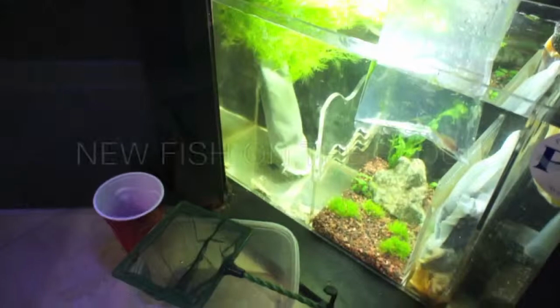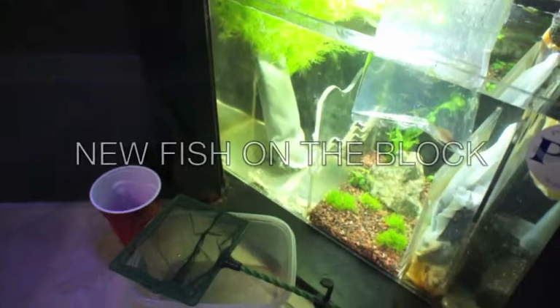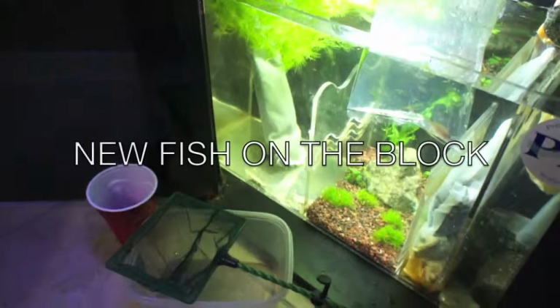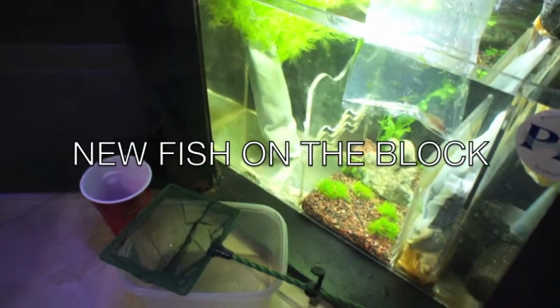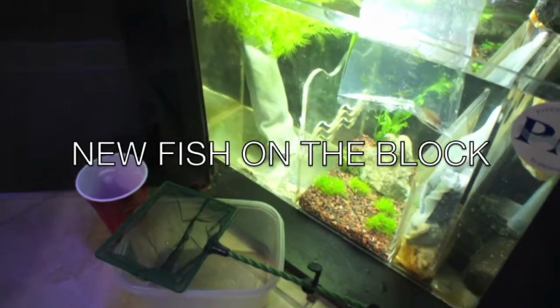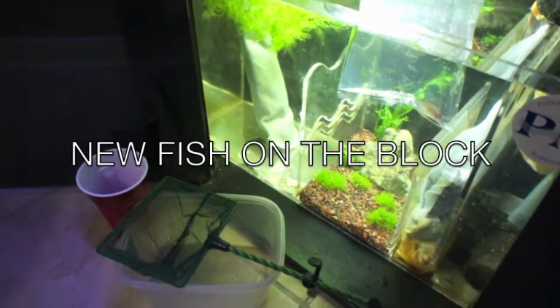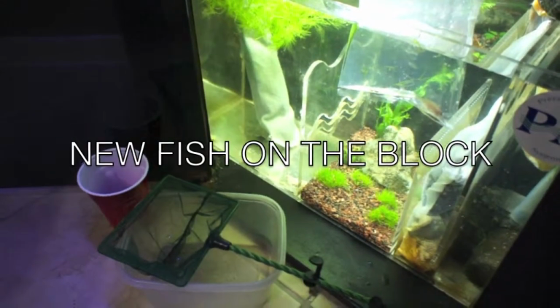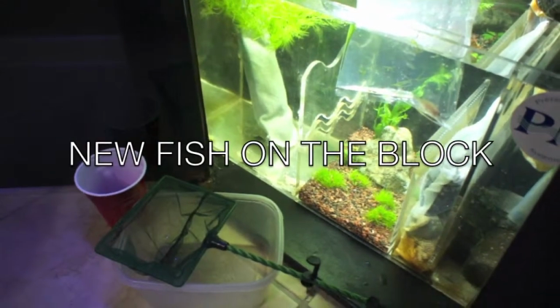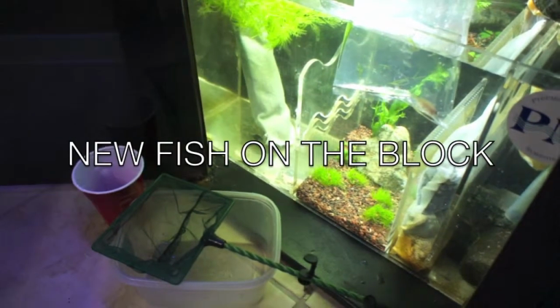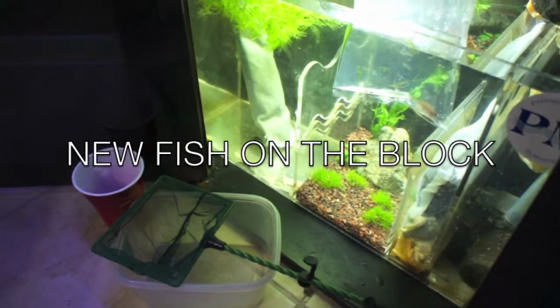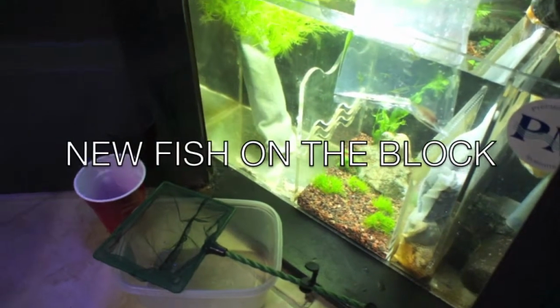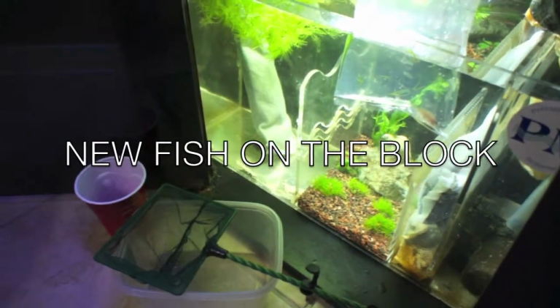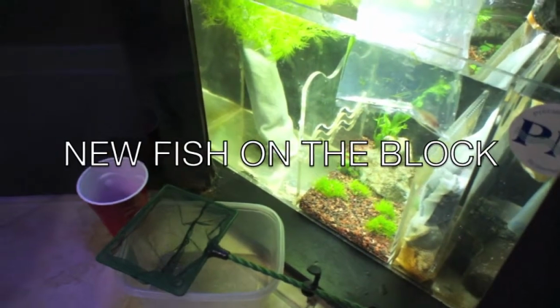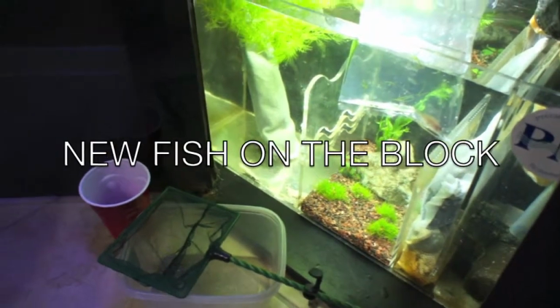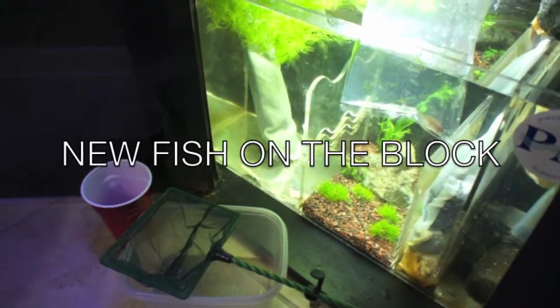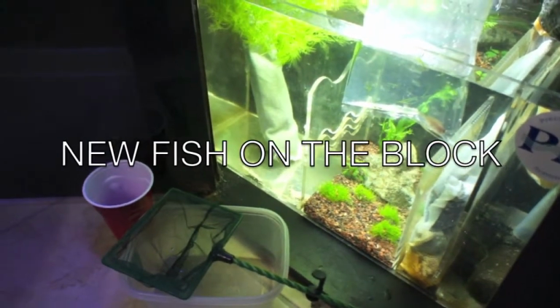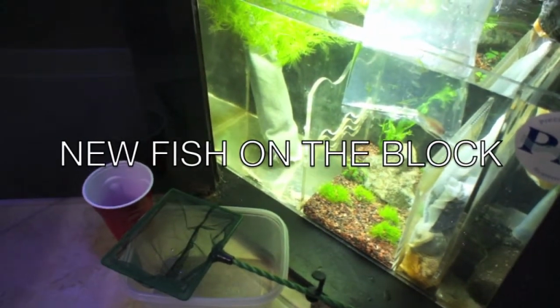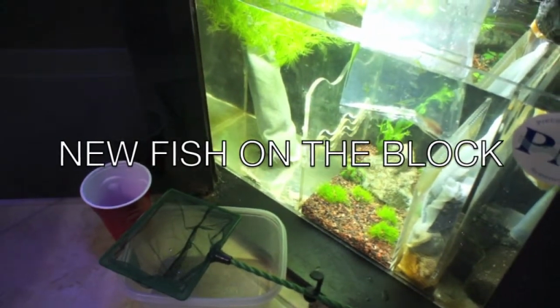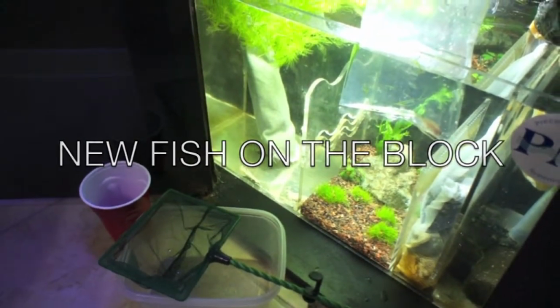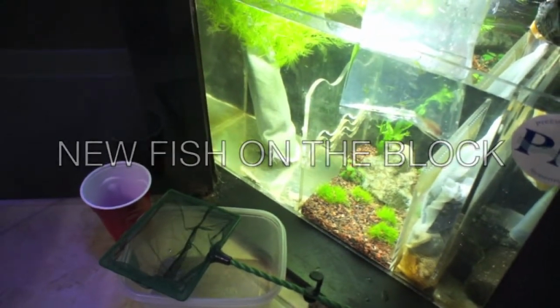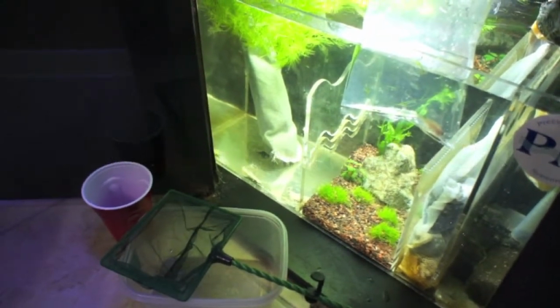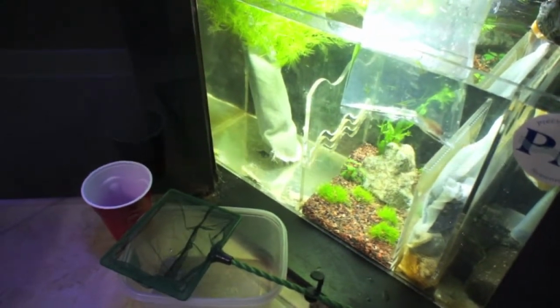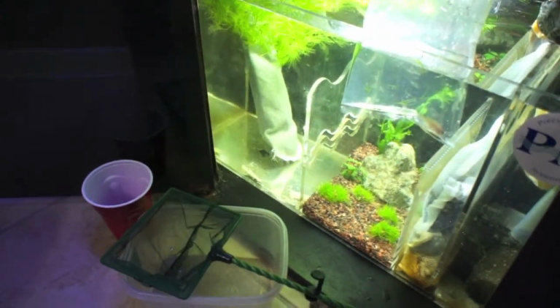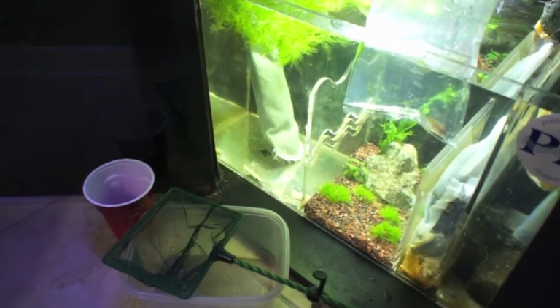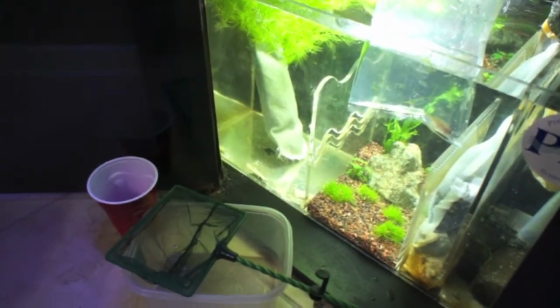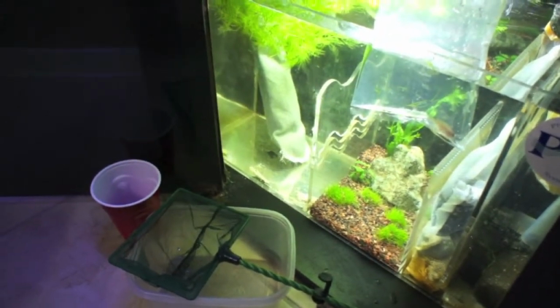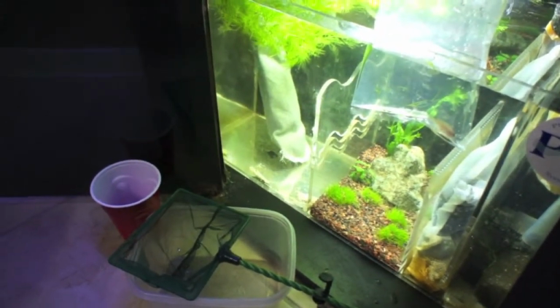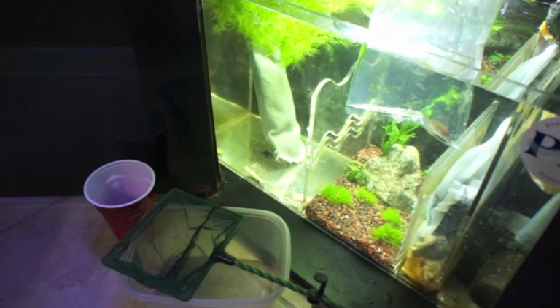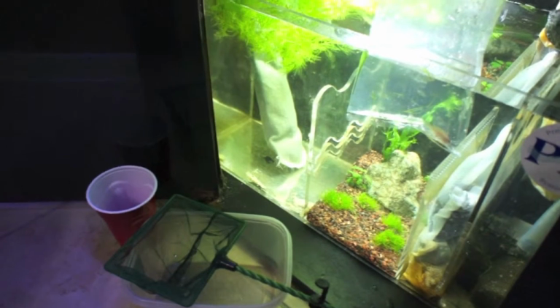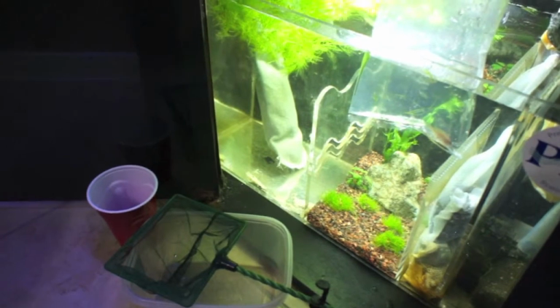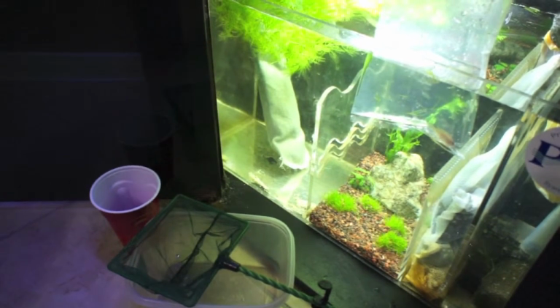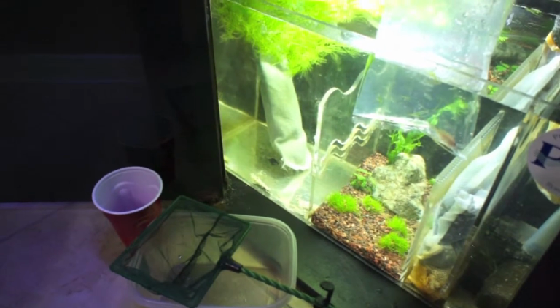What up people? What we got here is a video about acclimating and adding new fish to an aquarium.